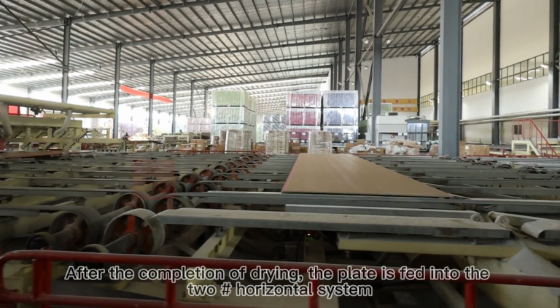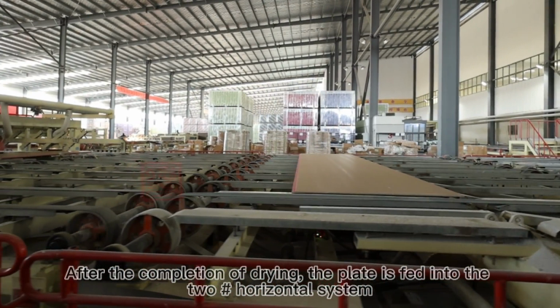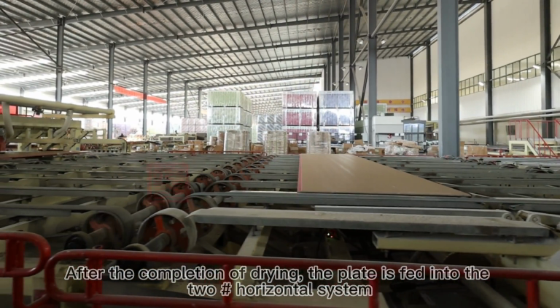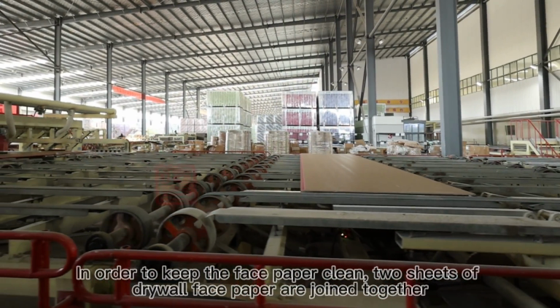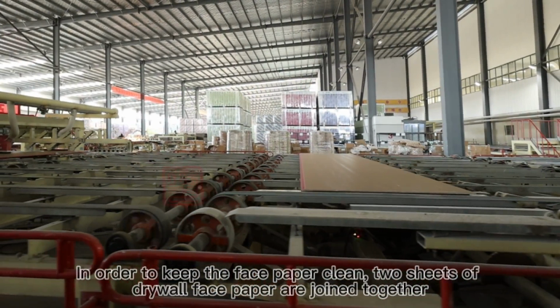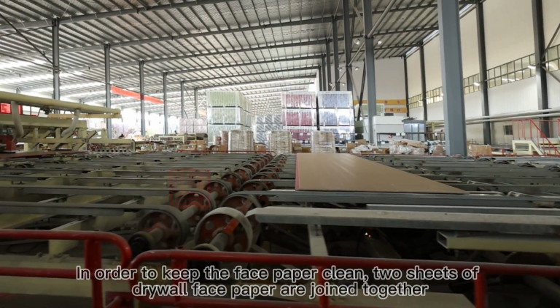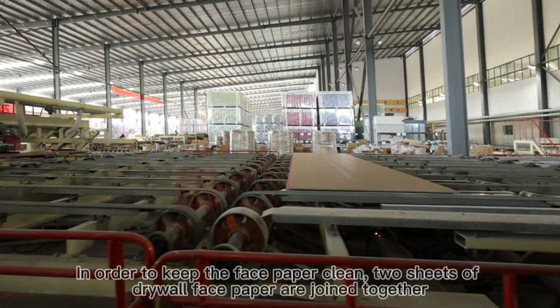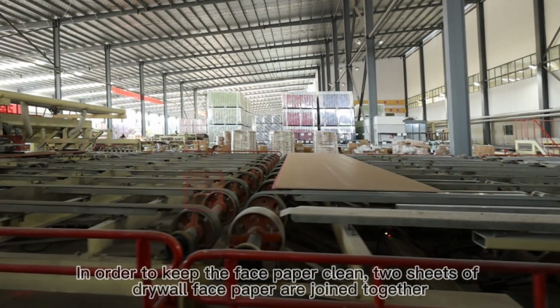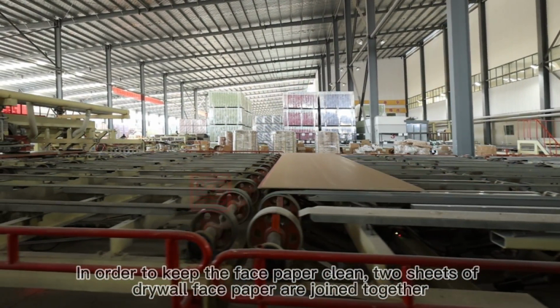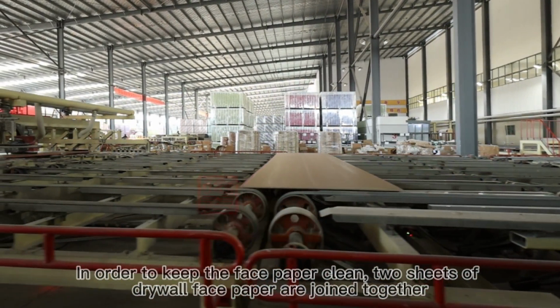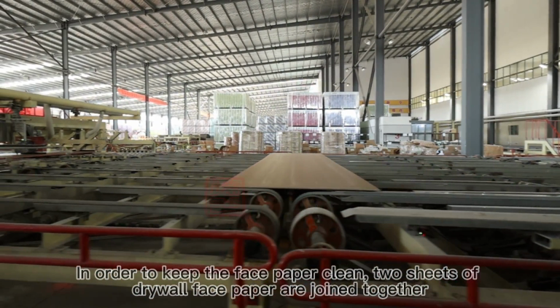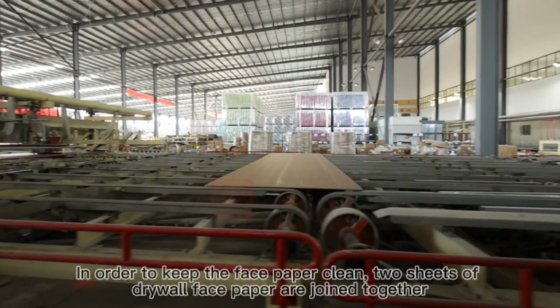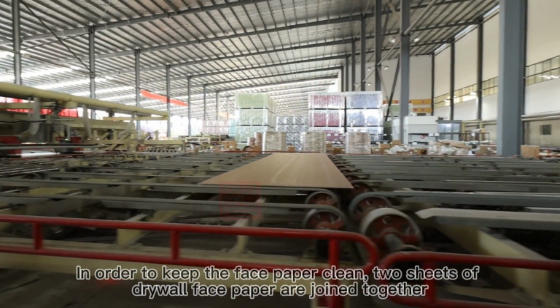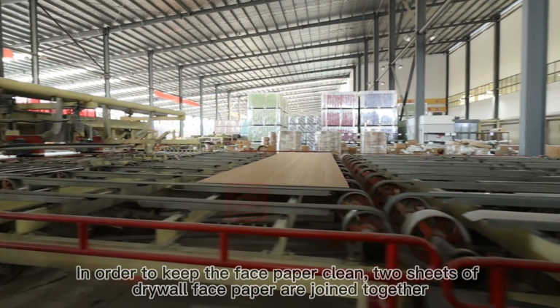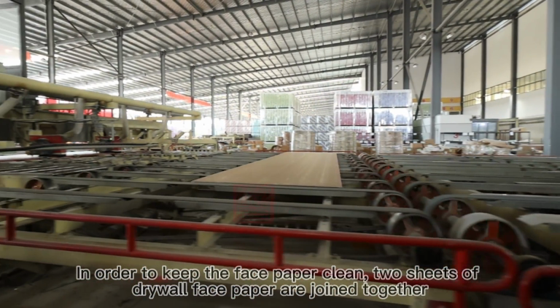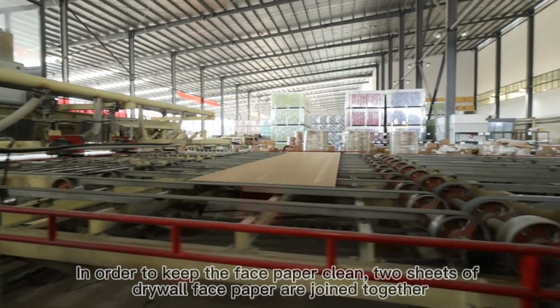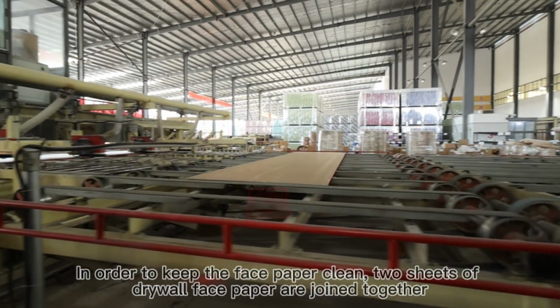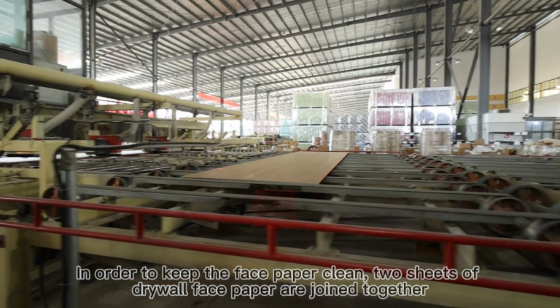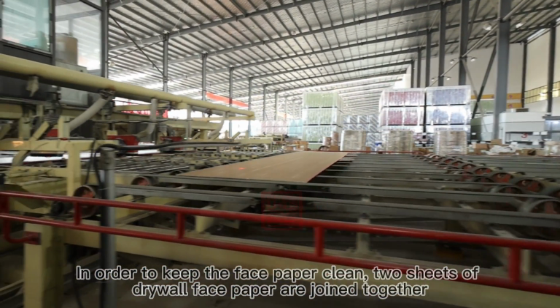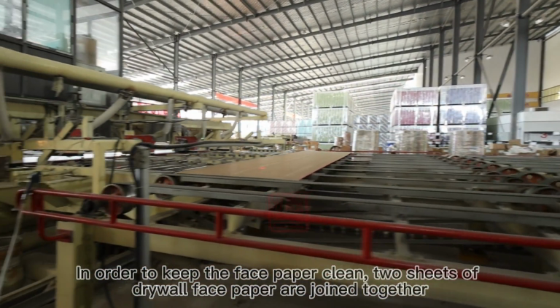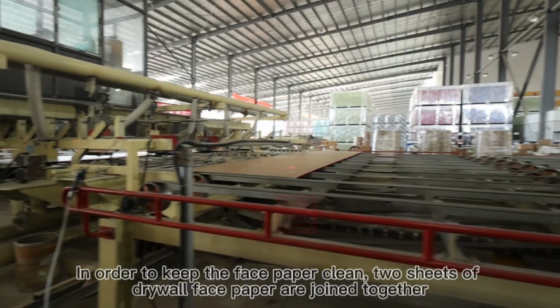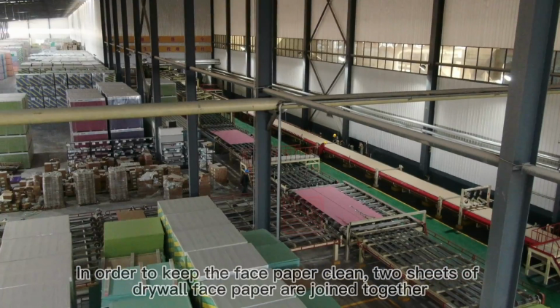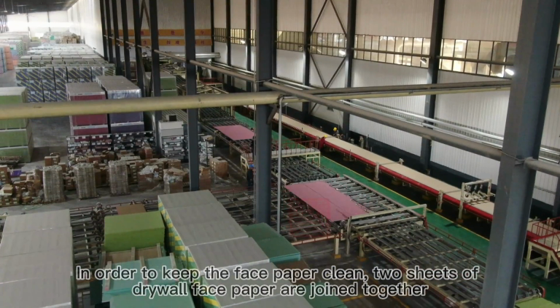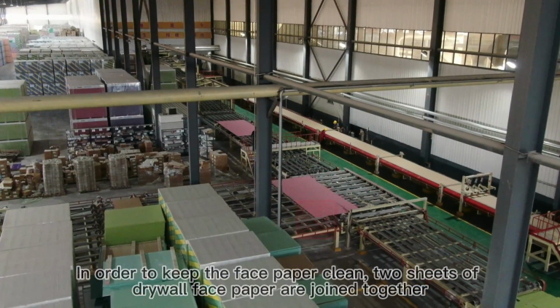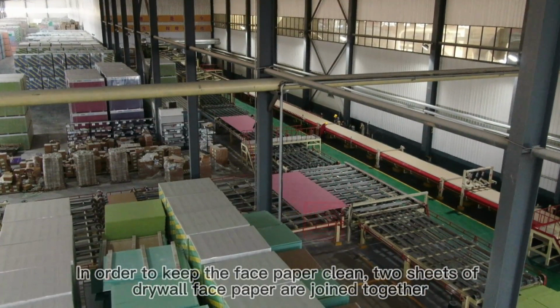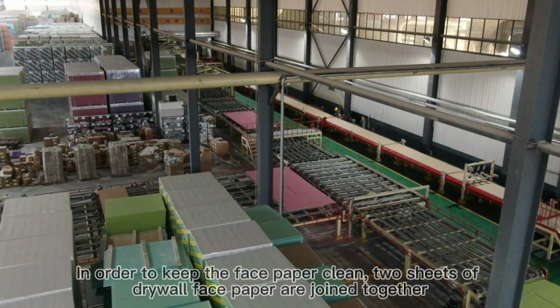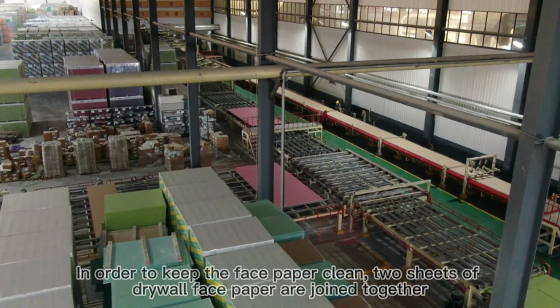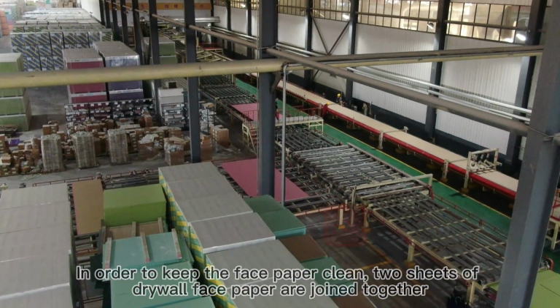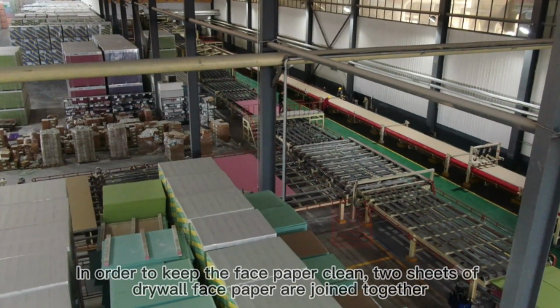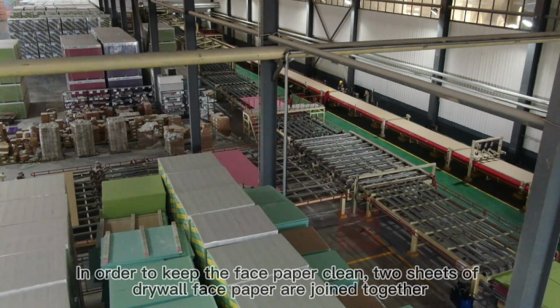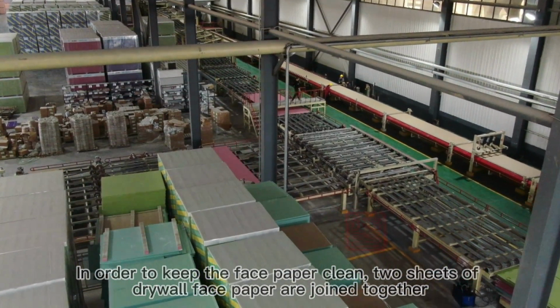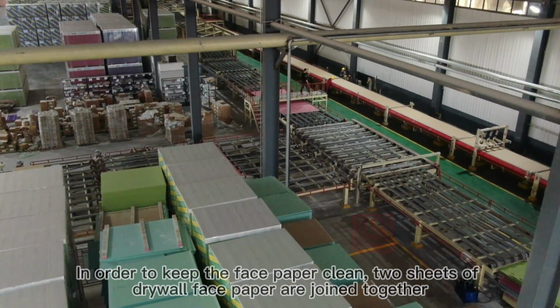In order to keep the face paper clean, two sheets of drywall face paper are joined together.